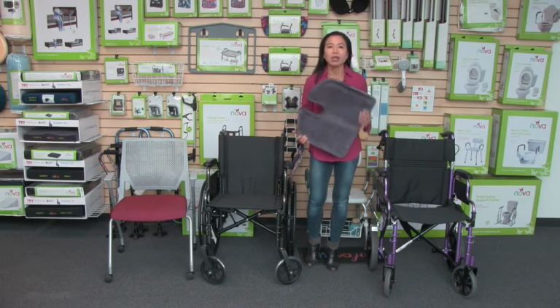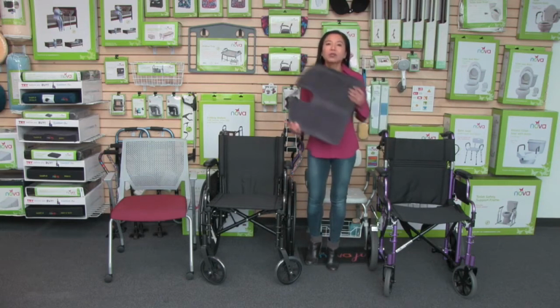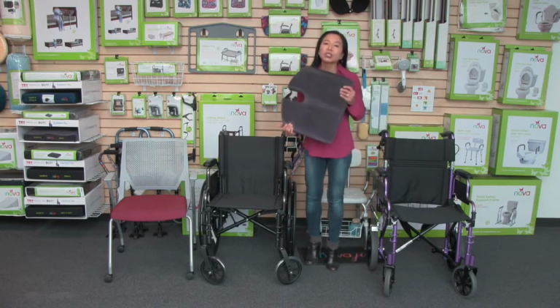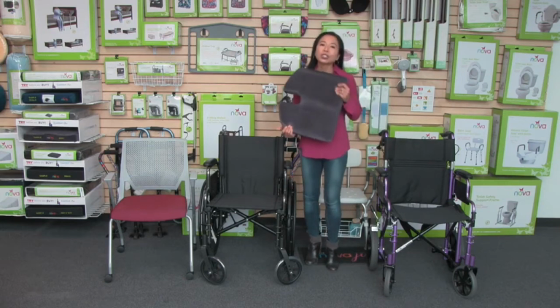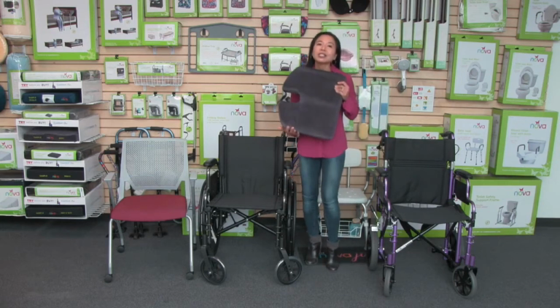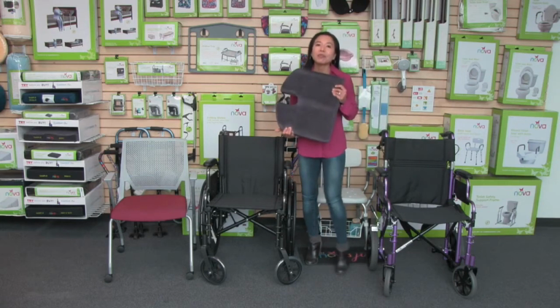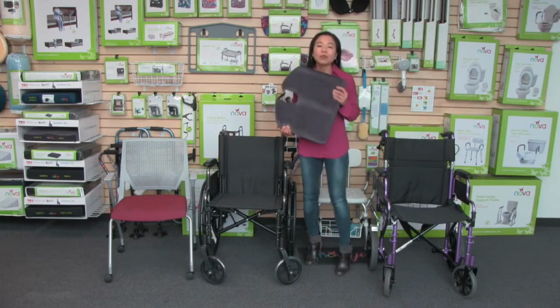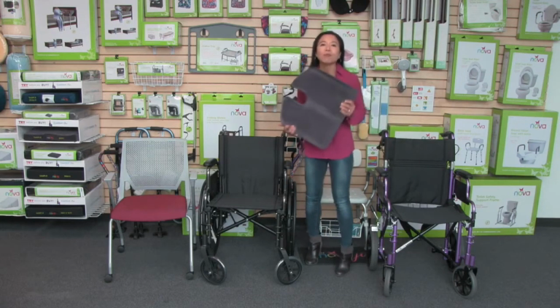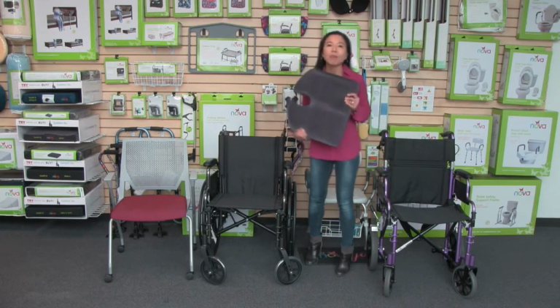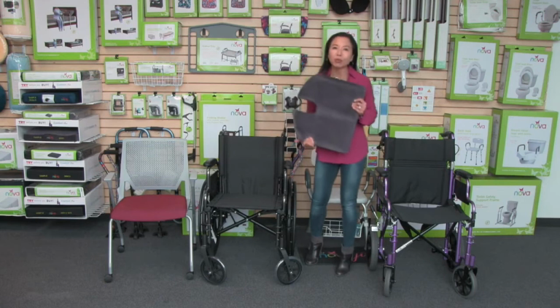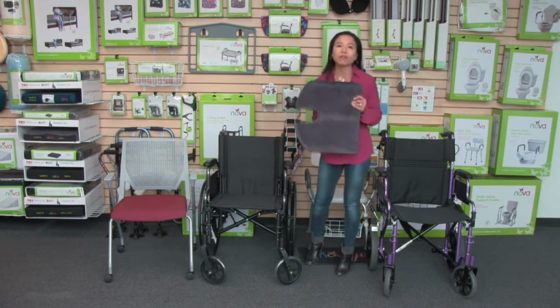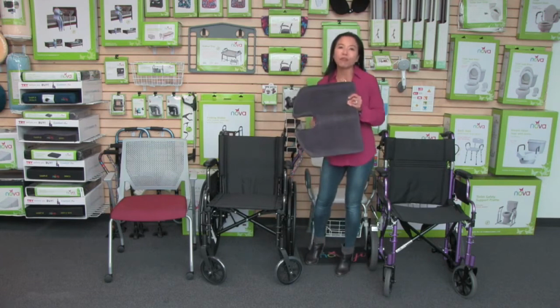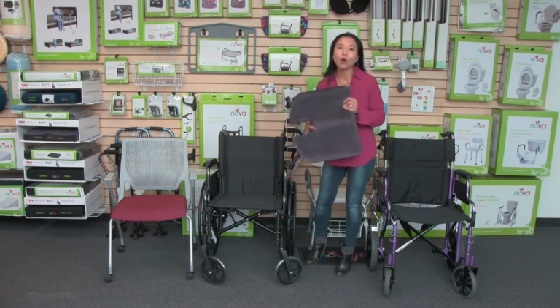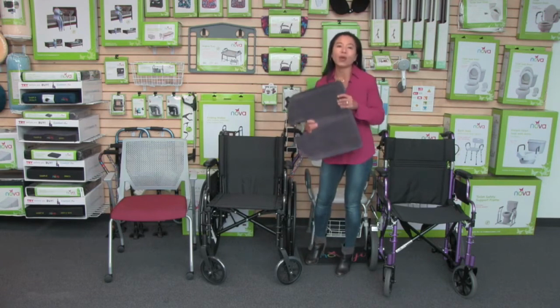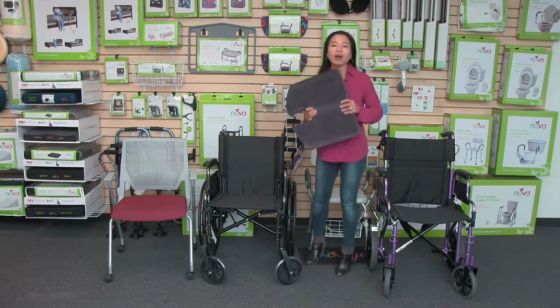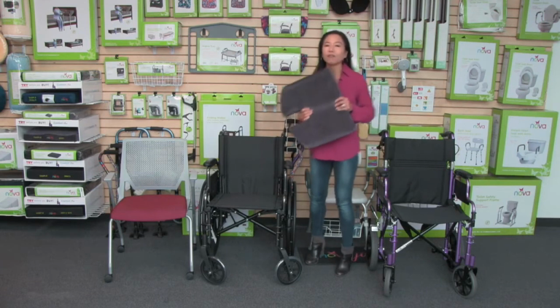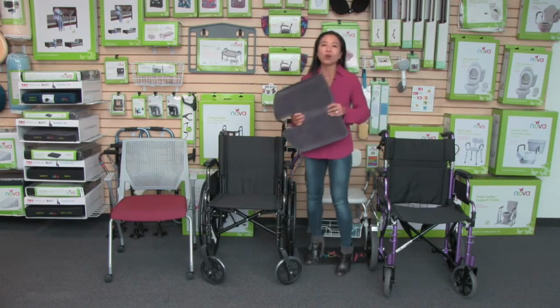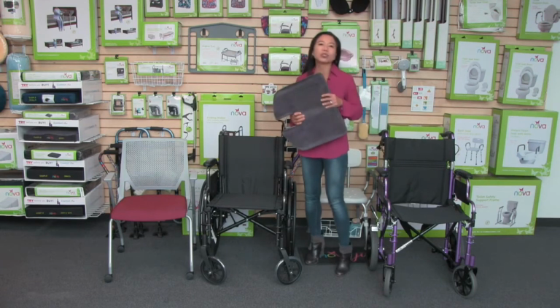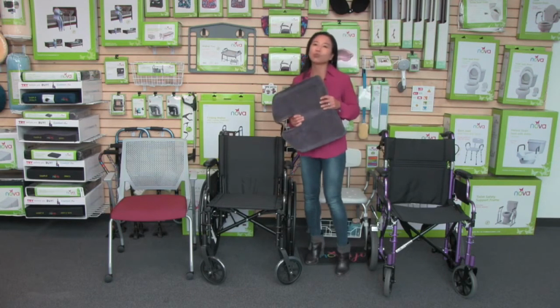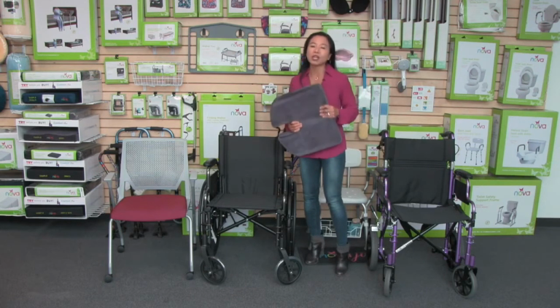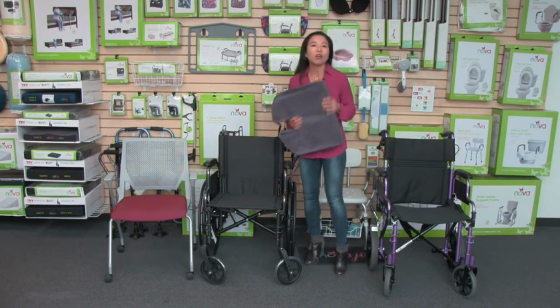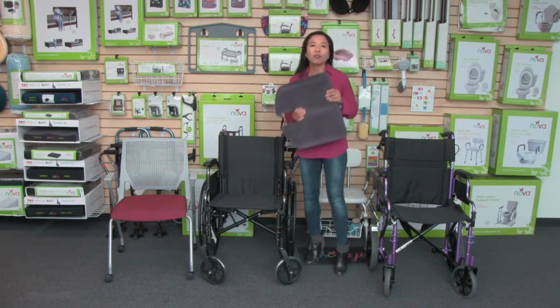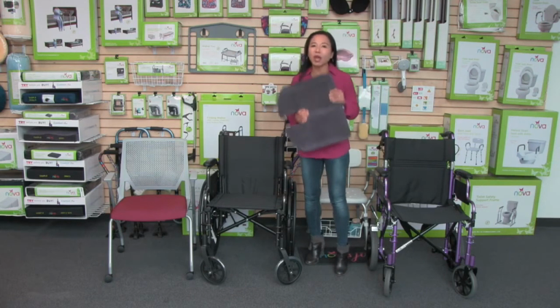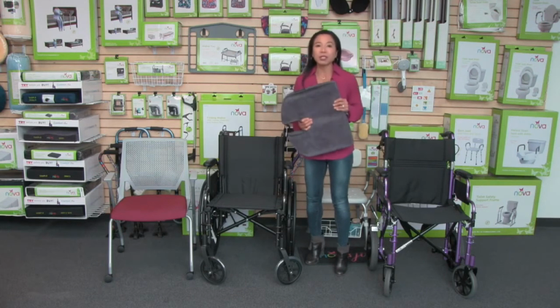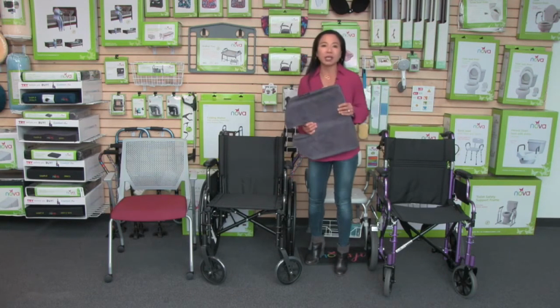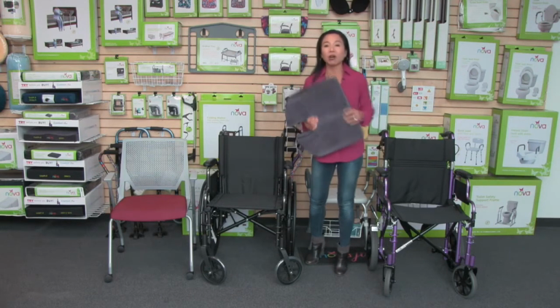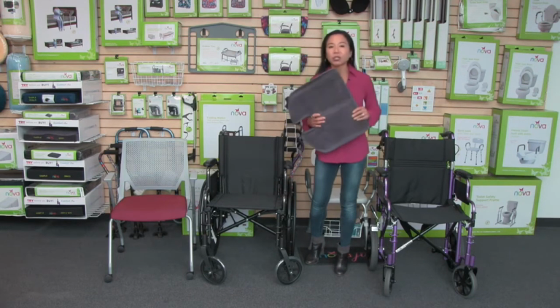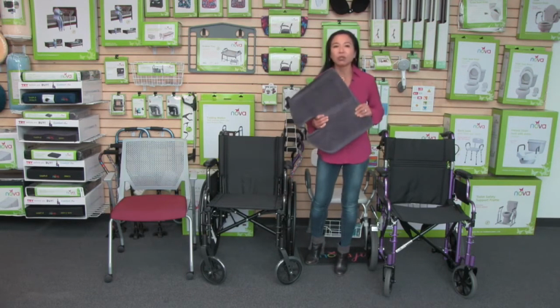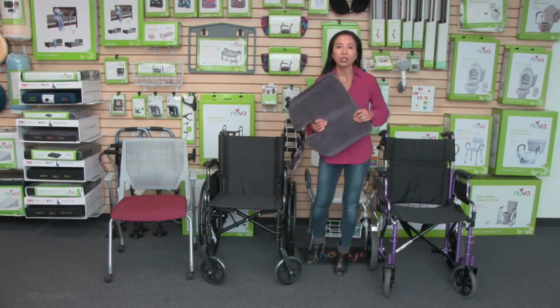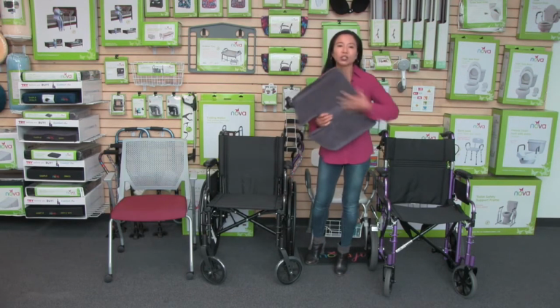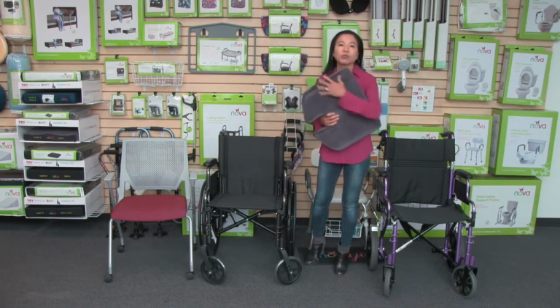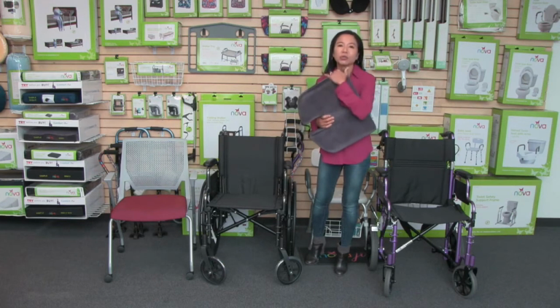This cushion is made with memory foam, and that foam is great for everyday and also long-term use.